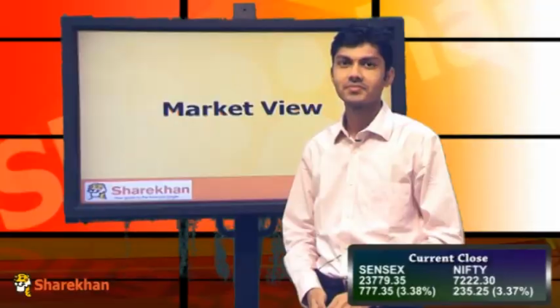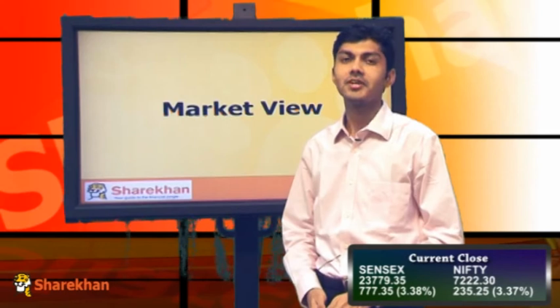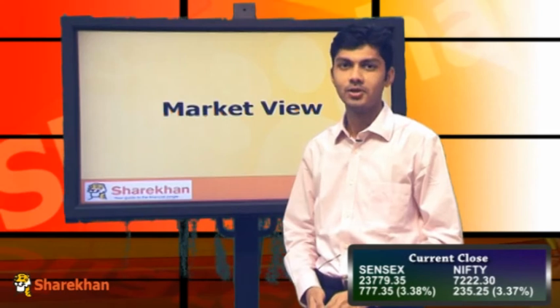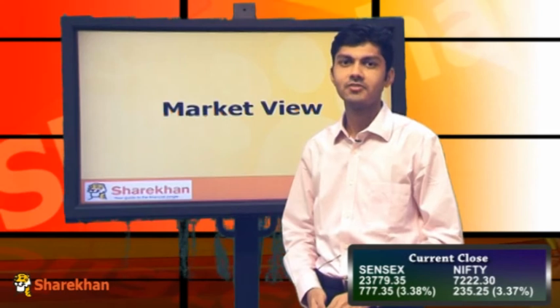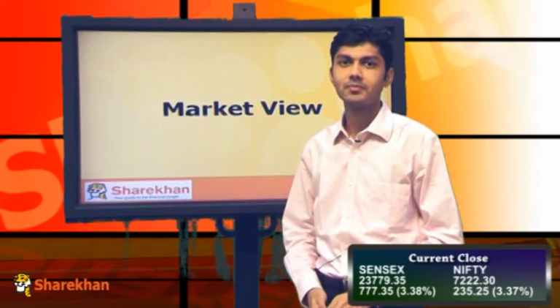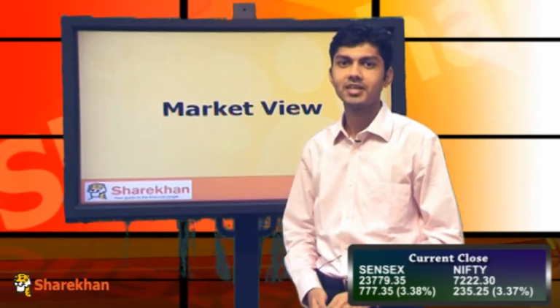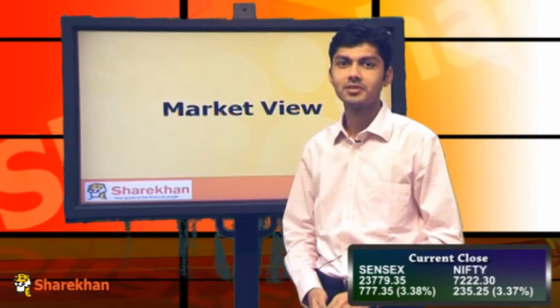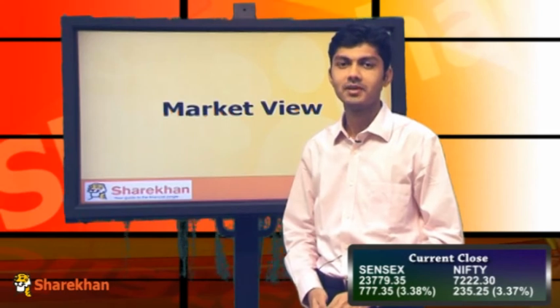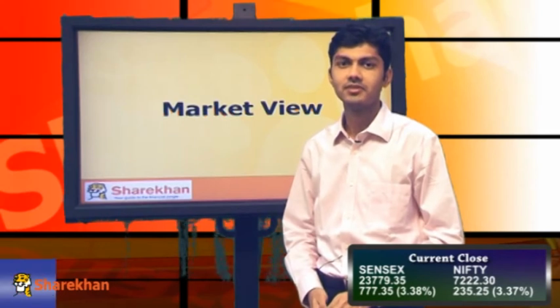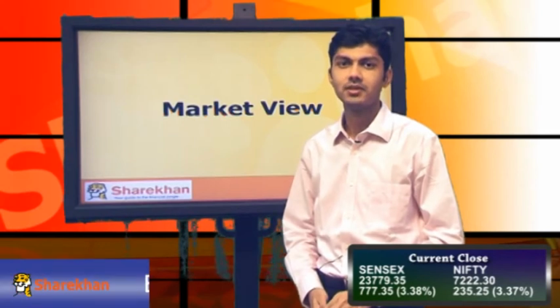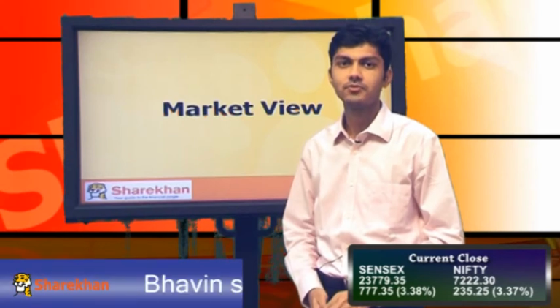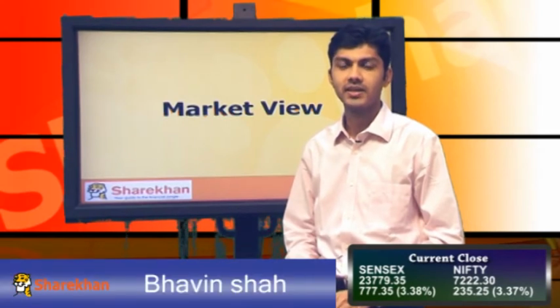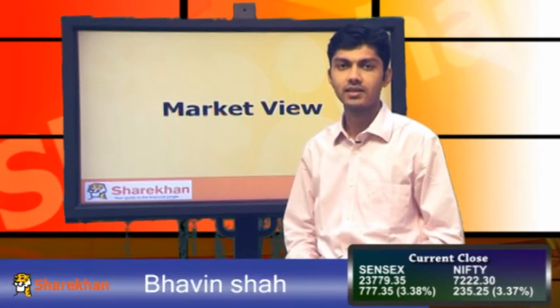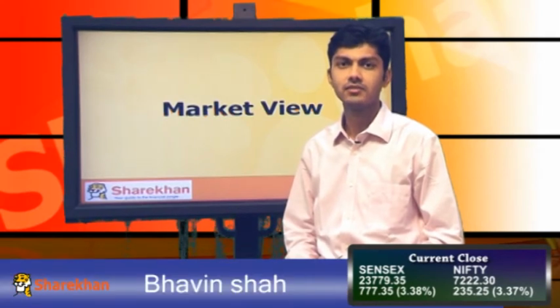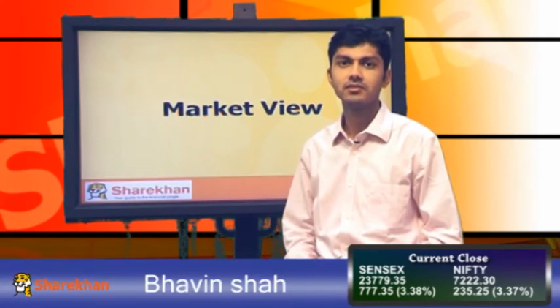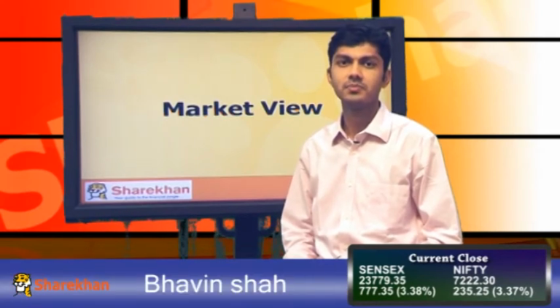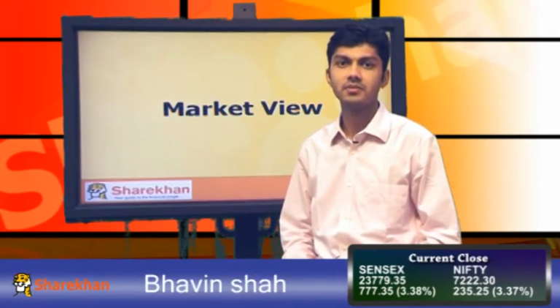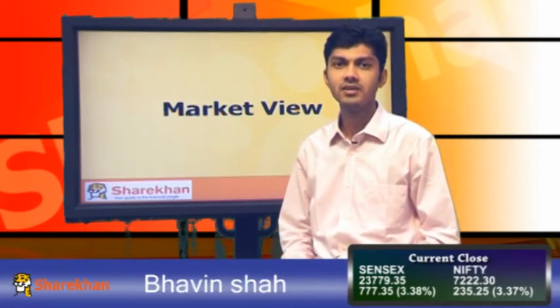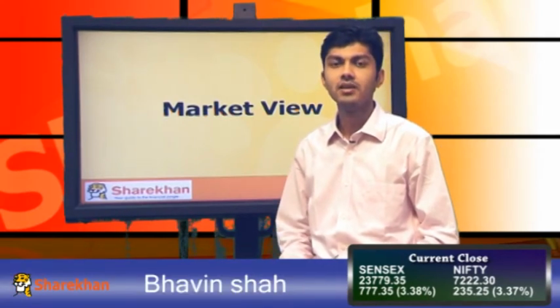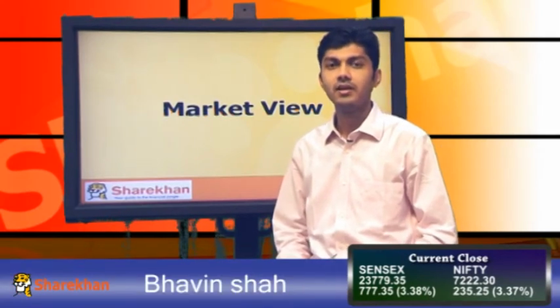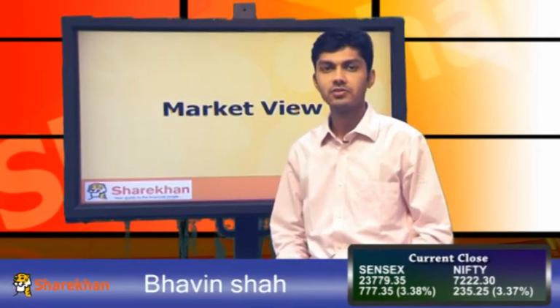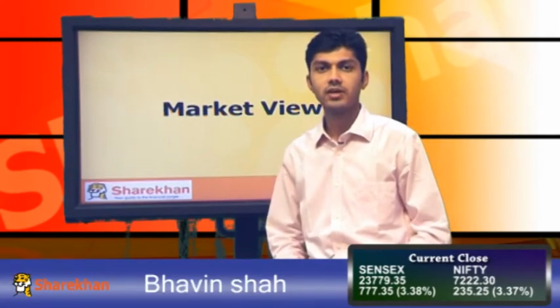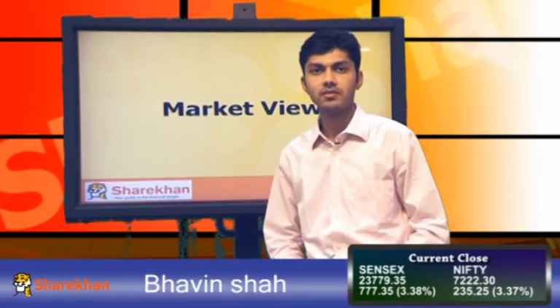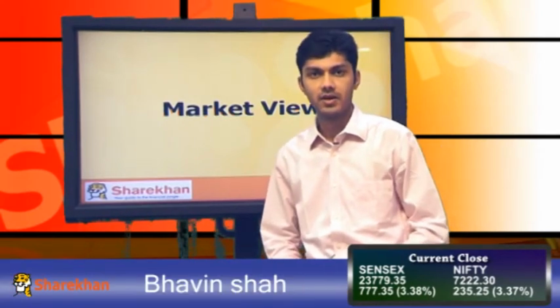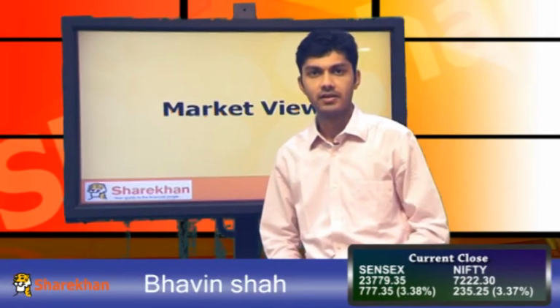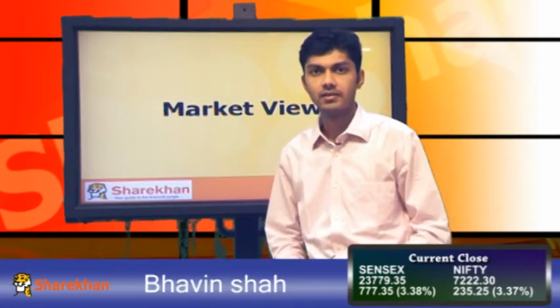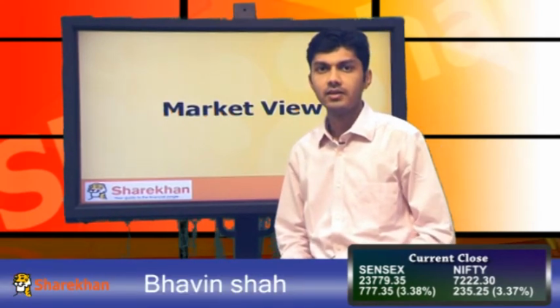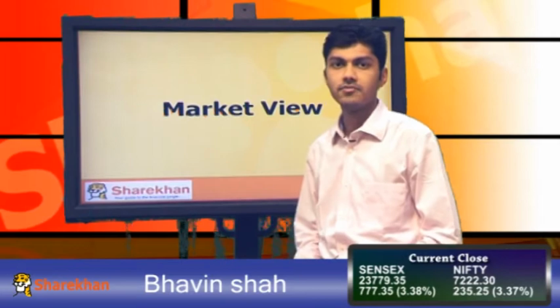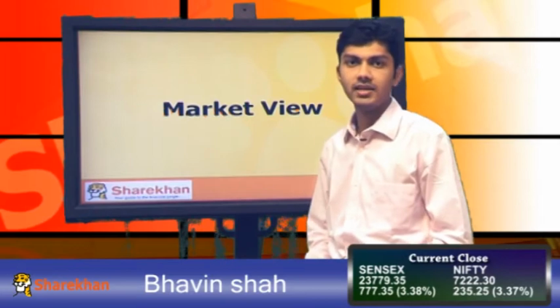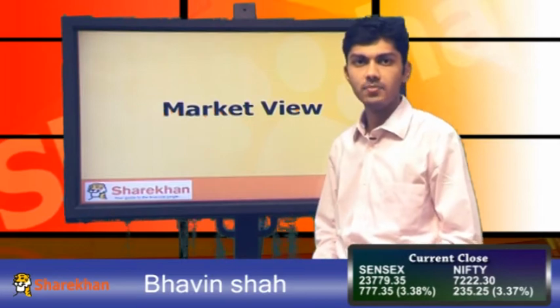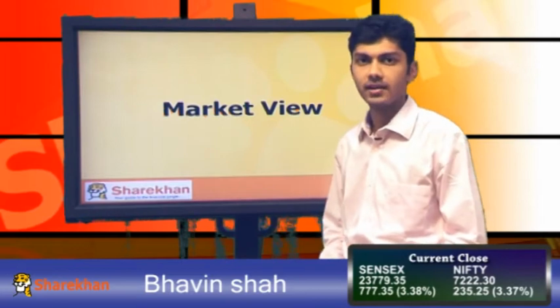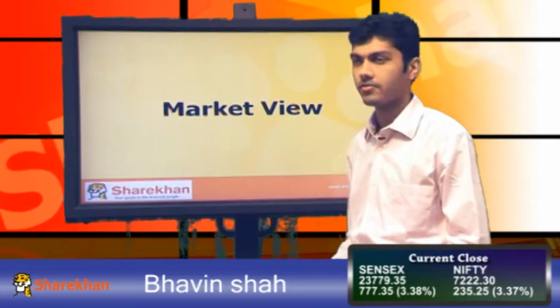Hello everyone, my name is Bhavin Shah from the technical research department. Let us look at the market, Nifty and Bank Nifty.